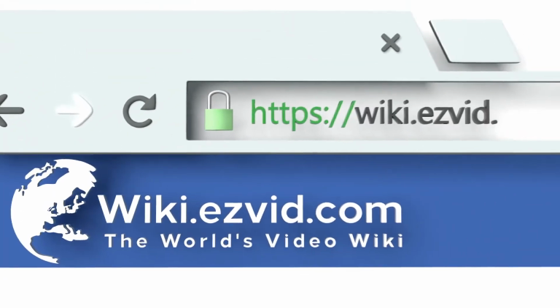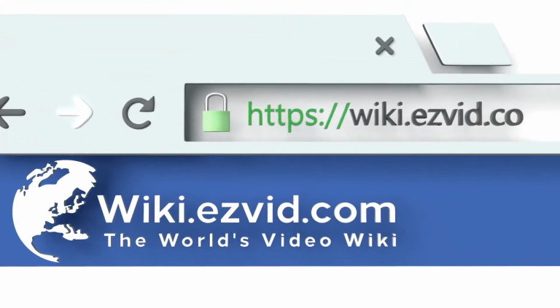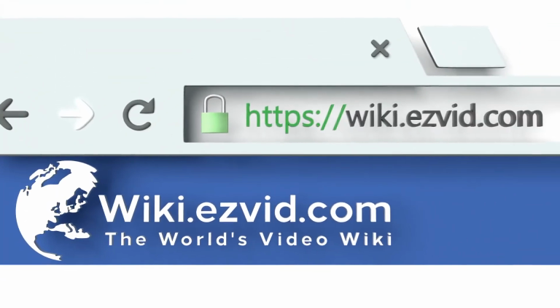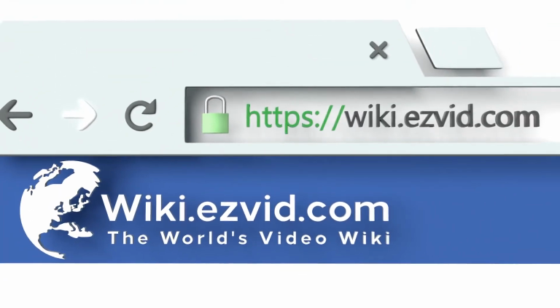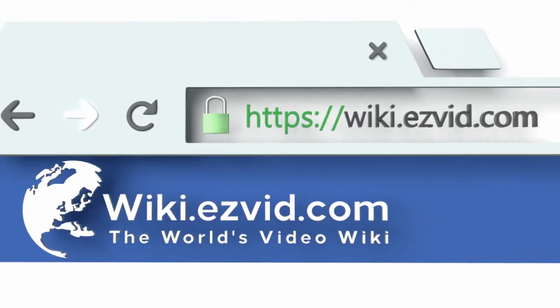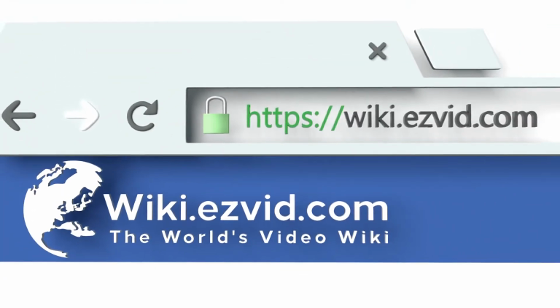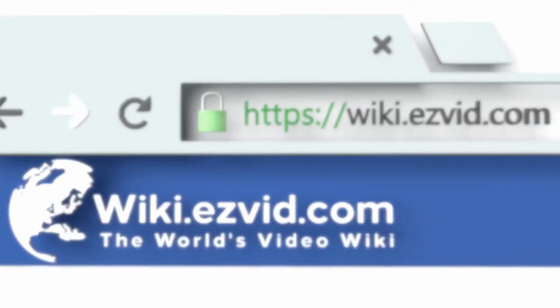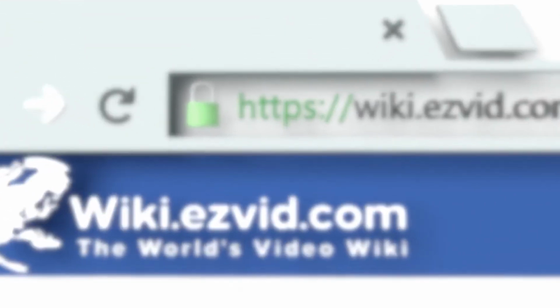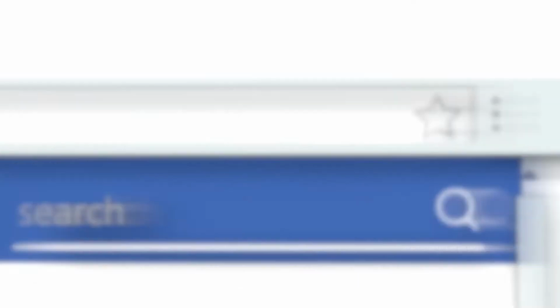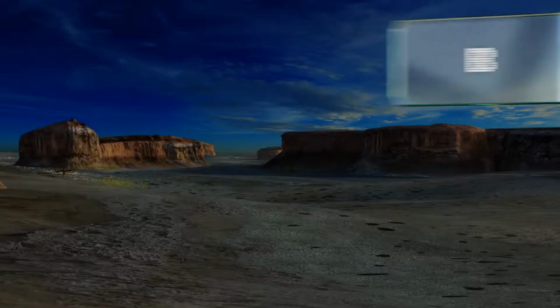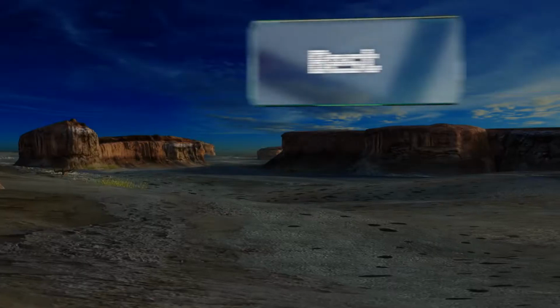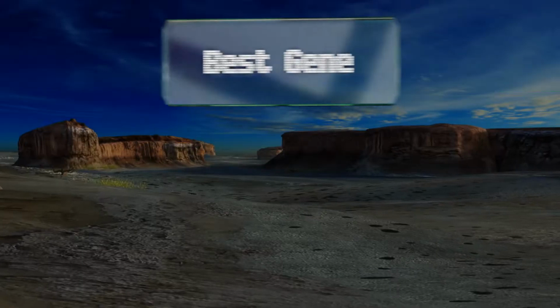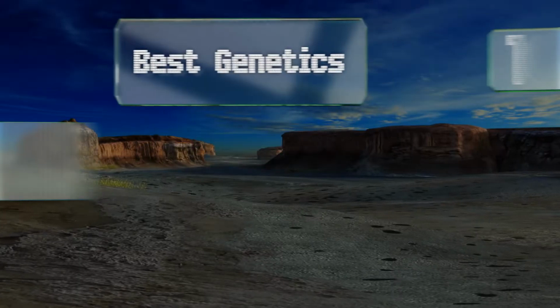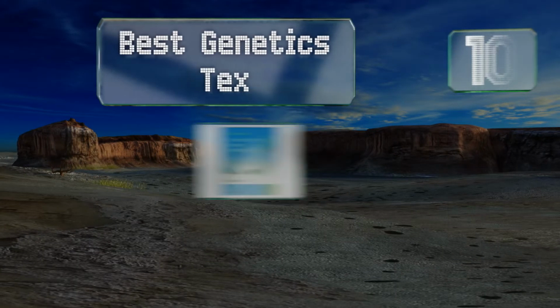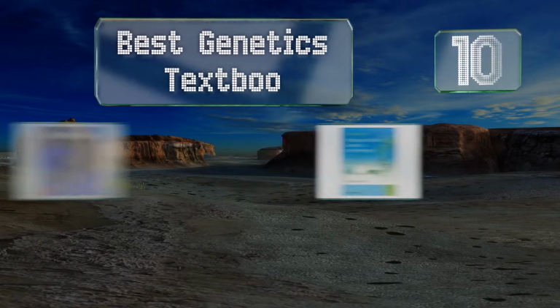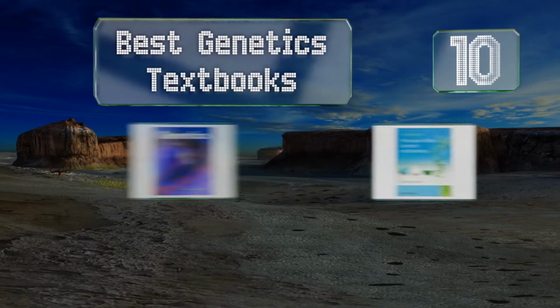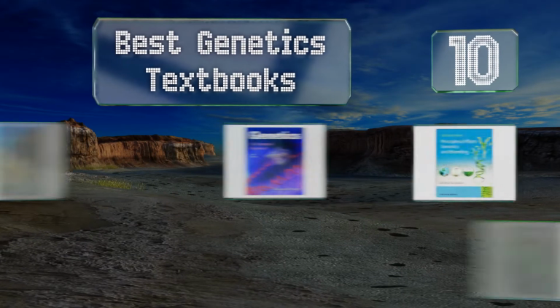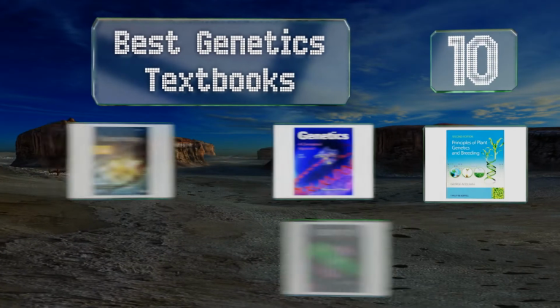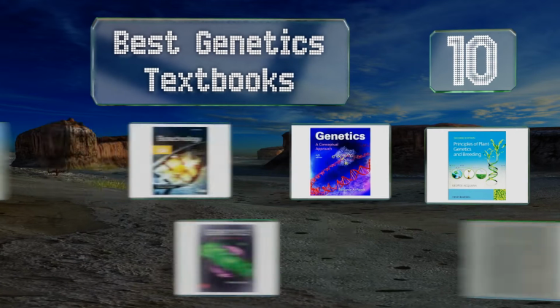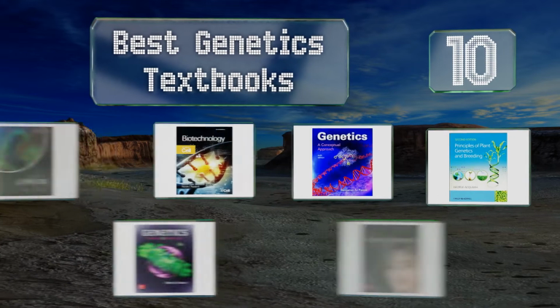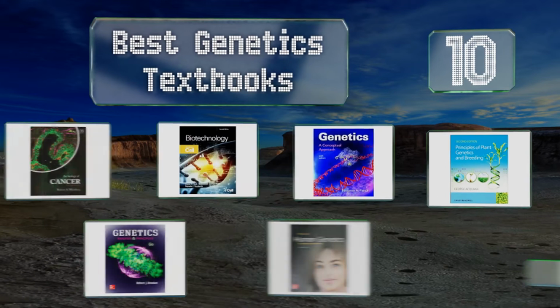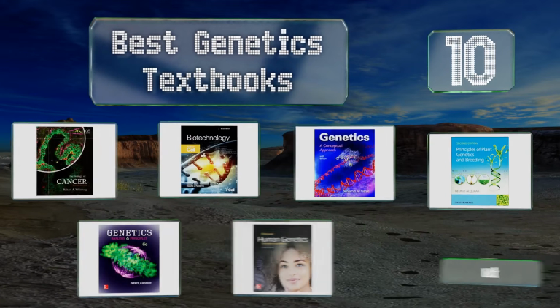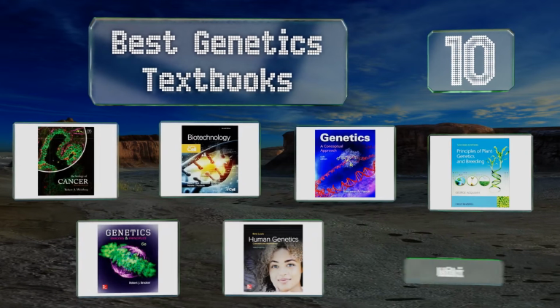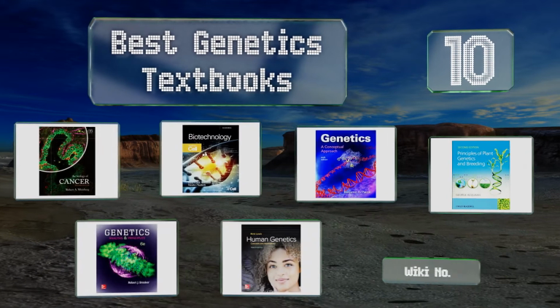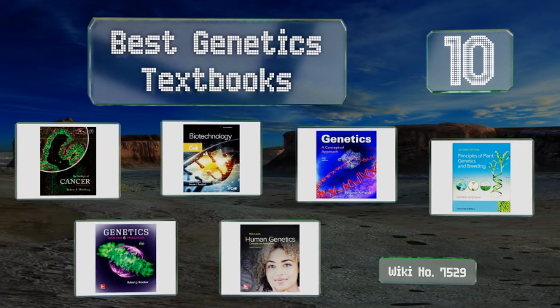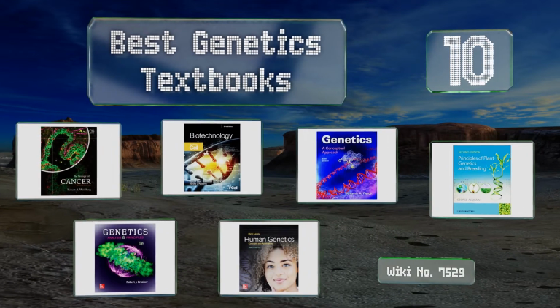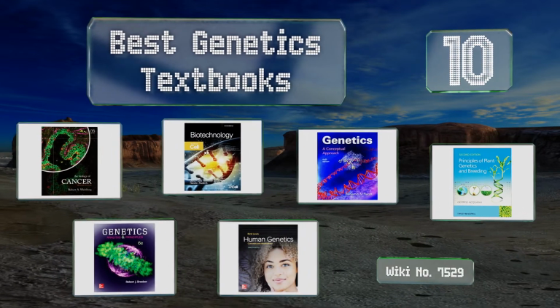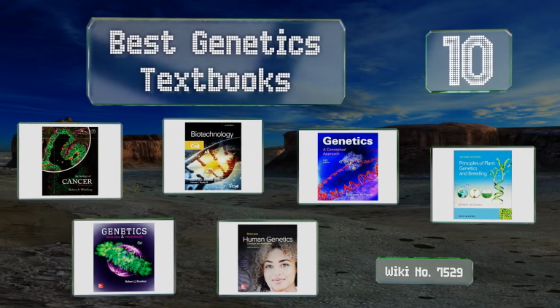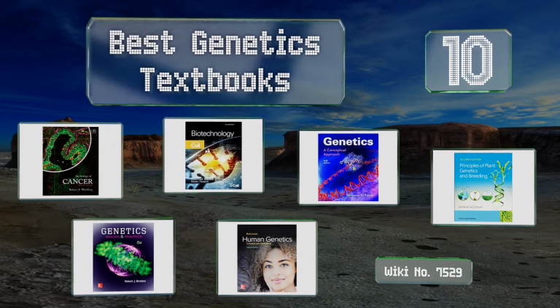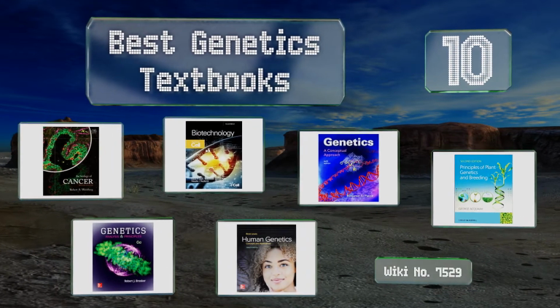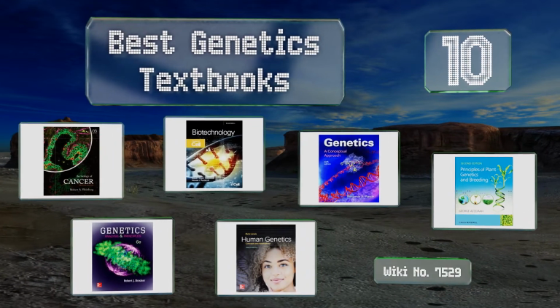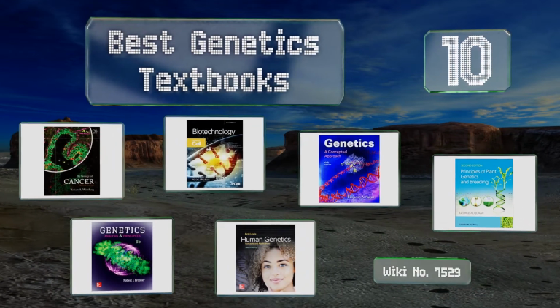EasyVid presents the 10 best genetics textbooks. Let's get started with the list.